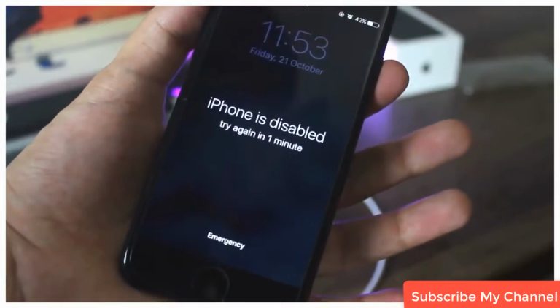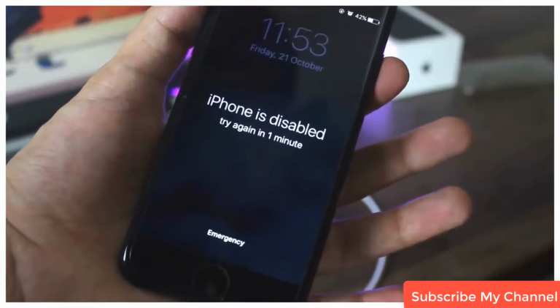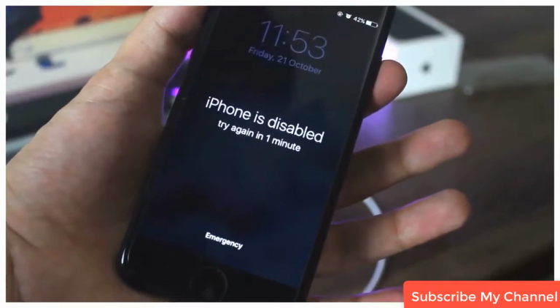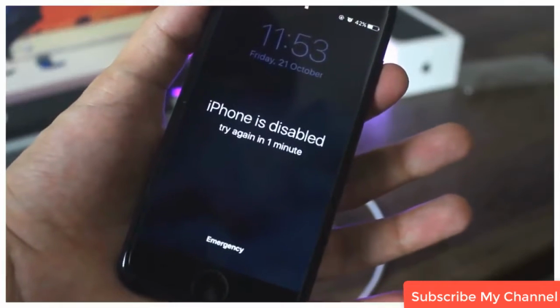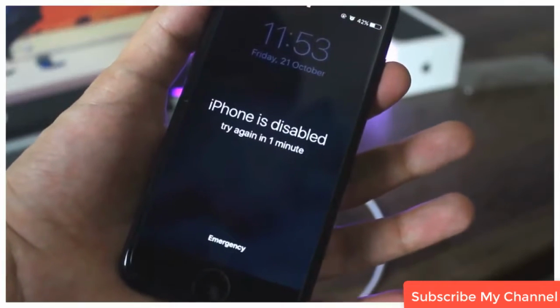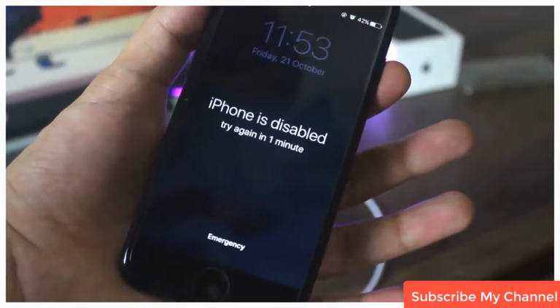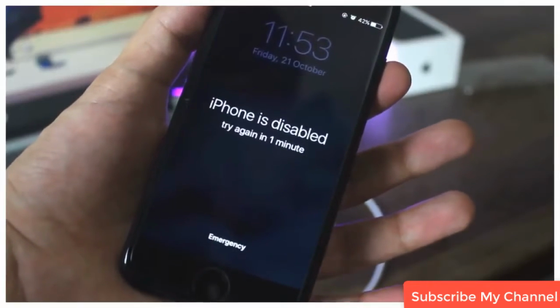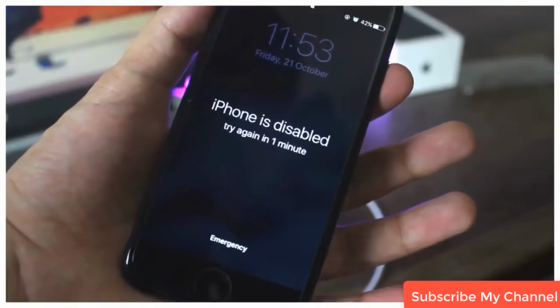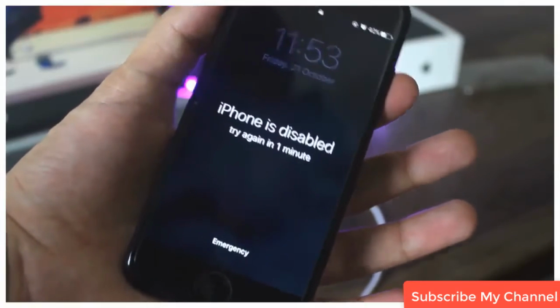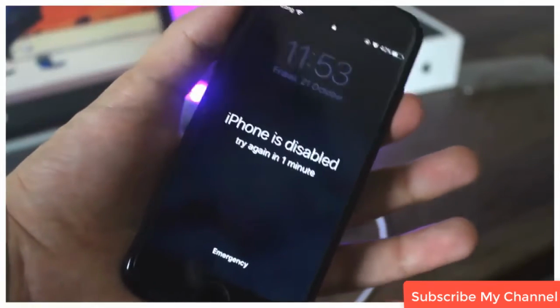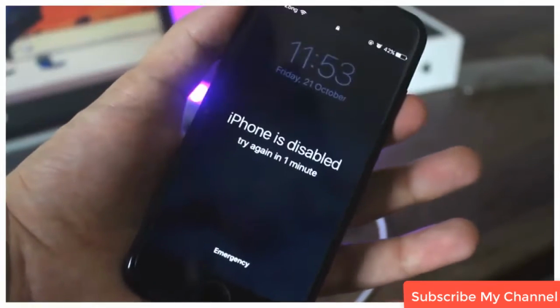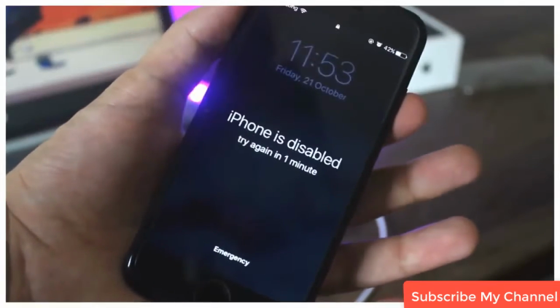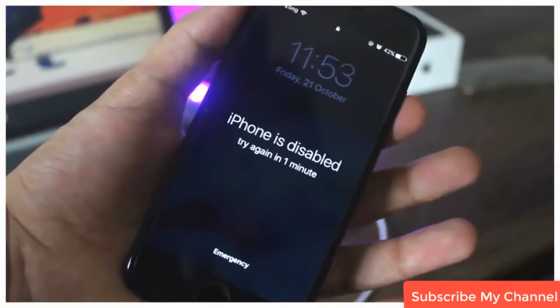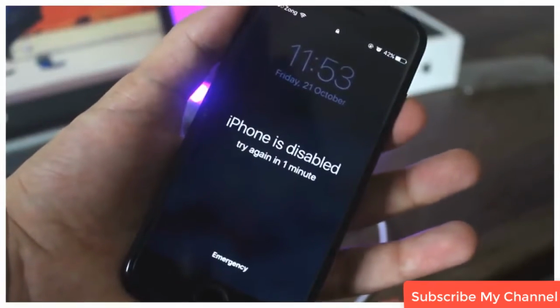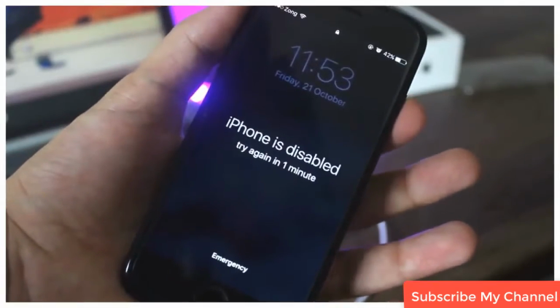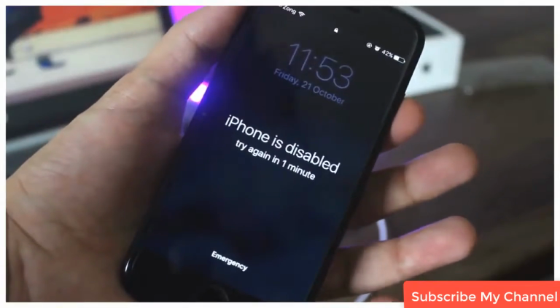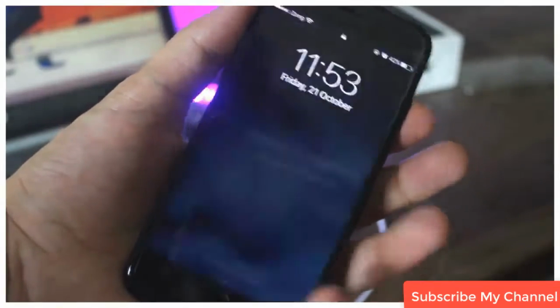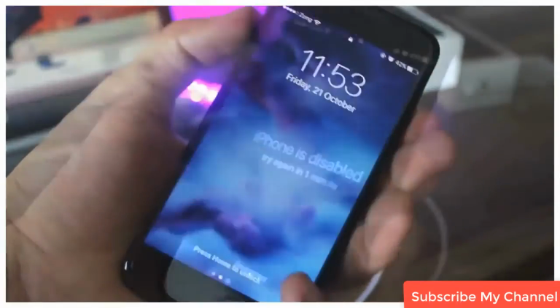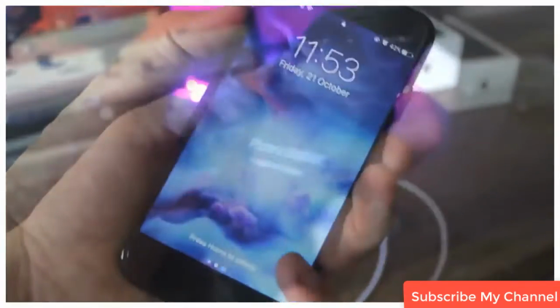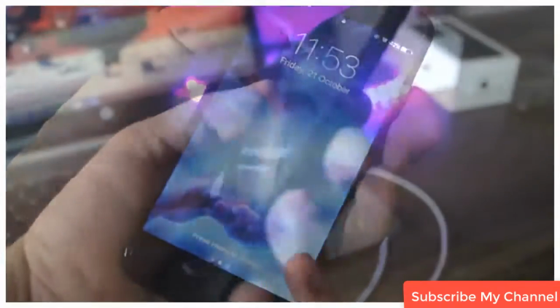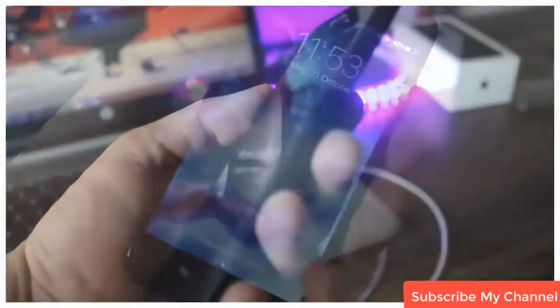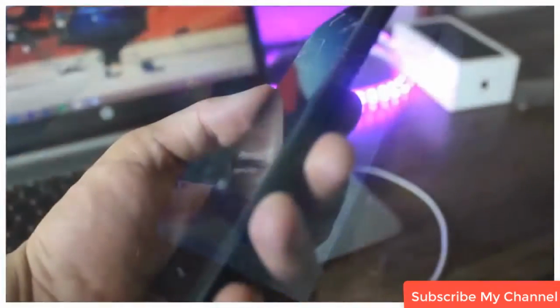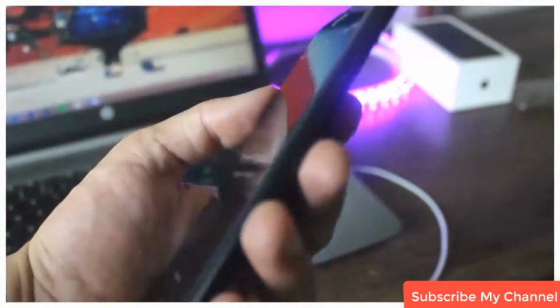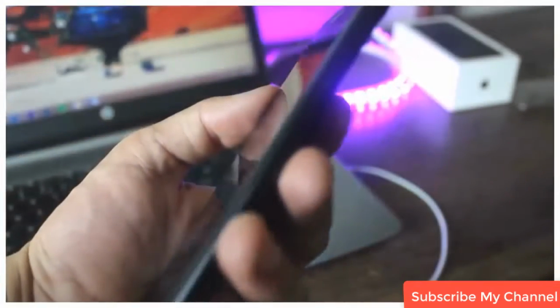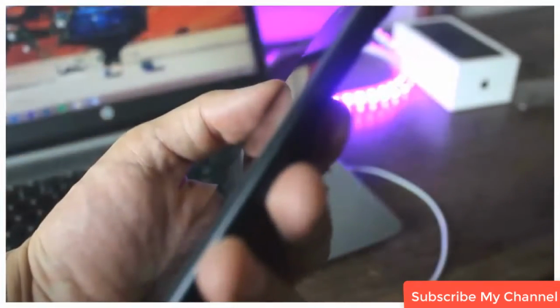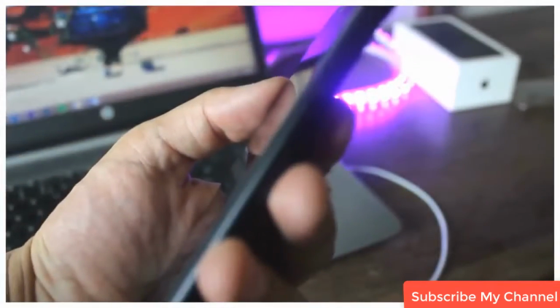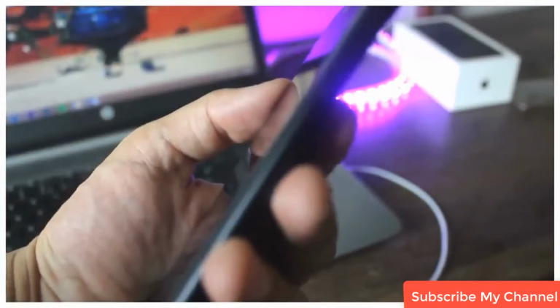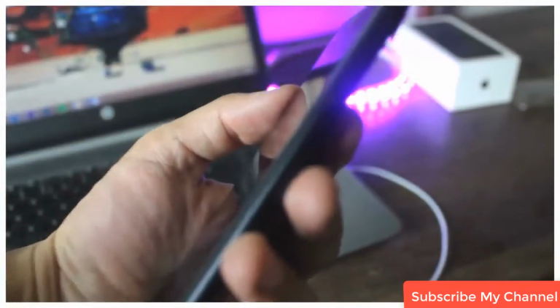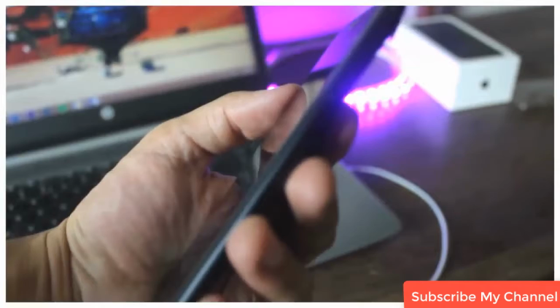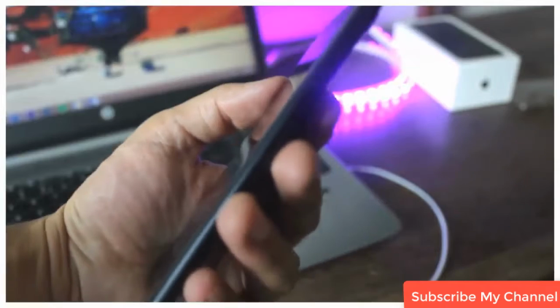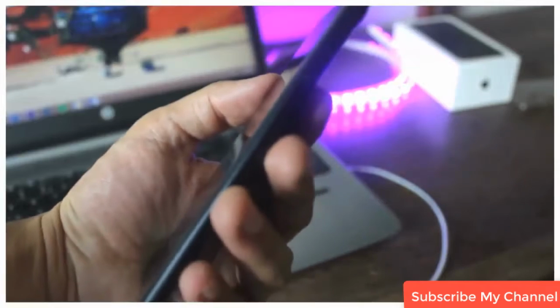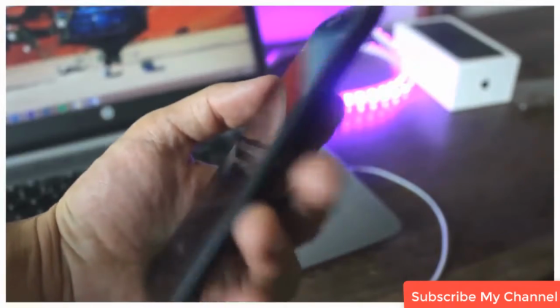We will be putting our device in recovery mode and then we will restore it to the latest firmware through iTunes.